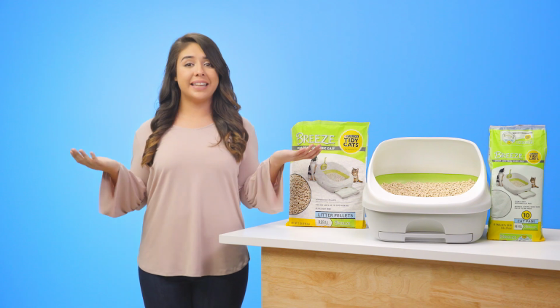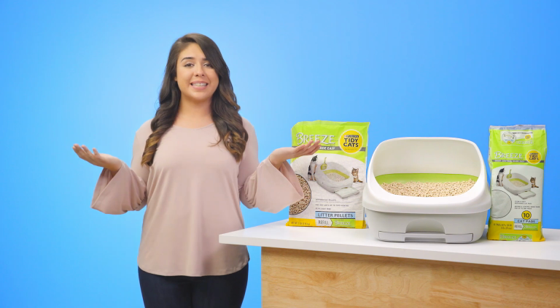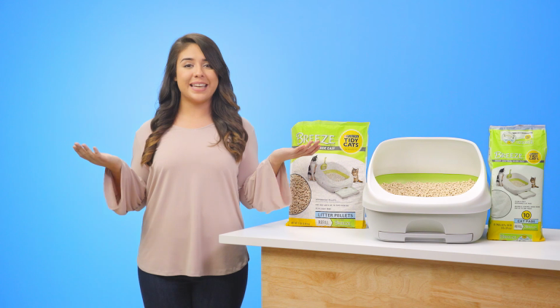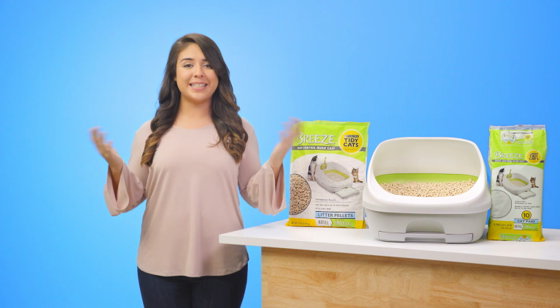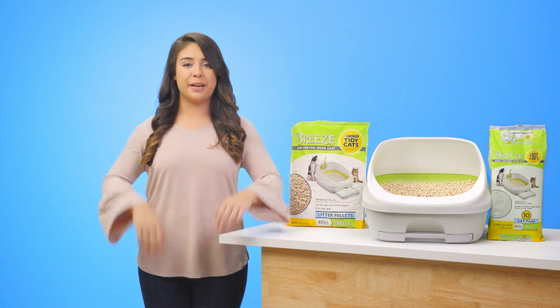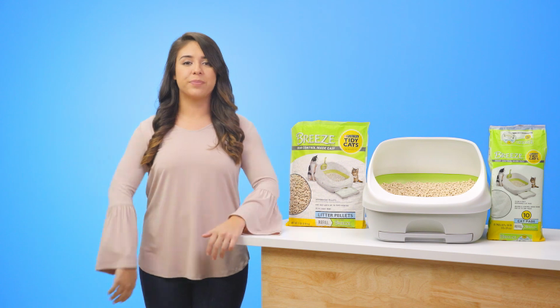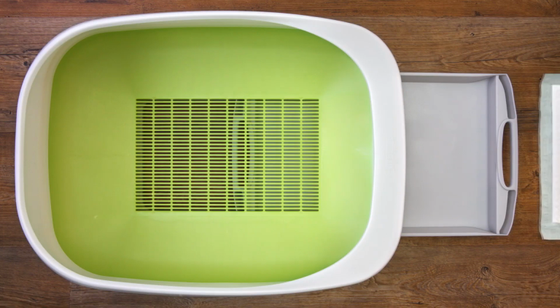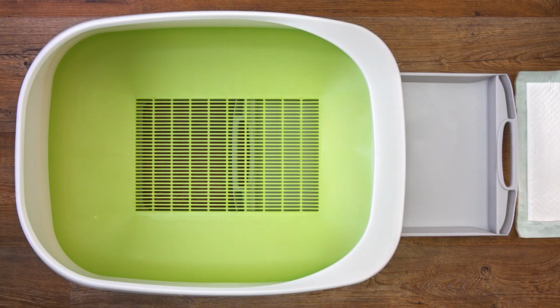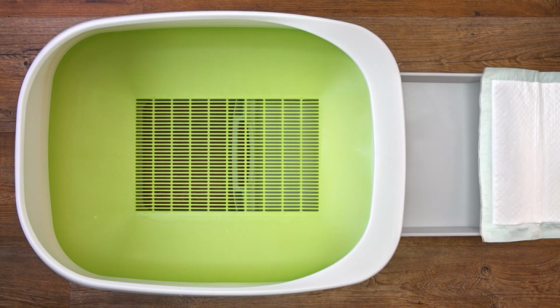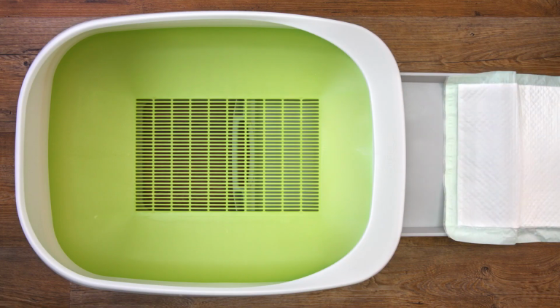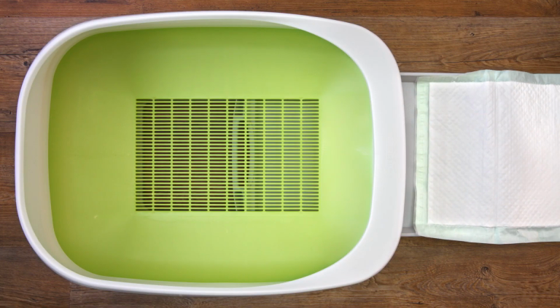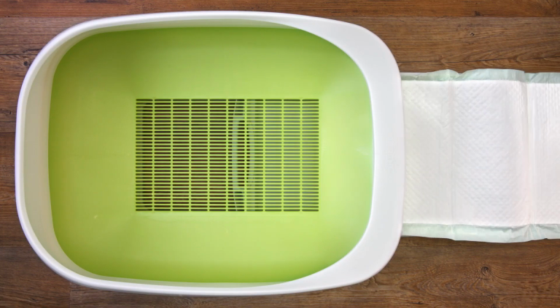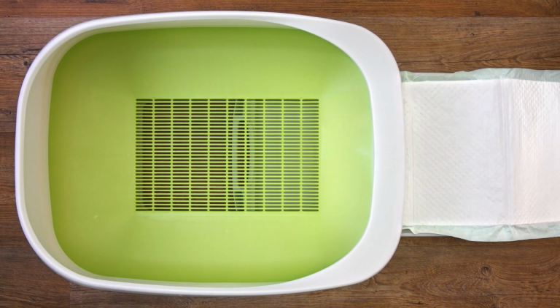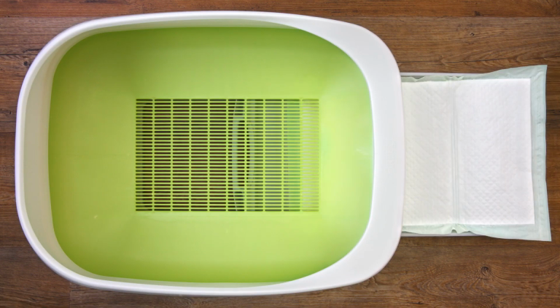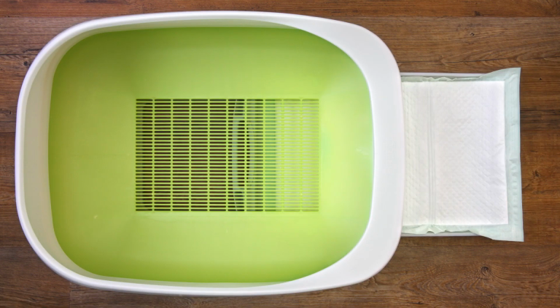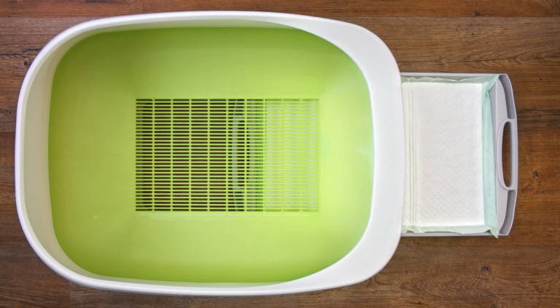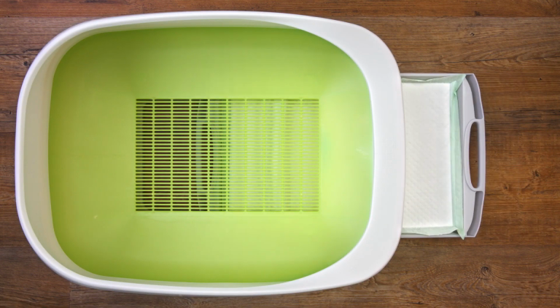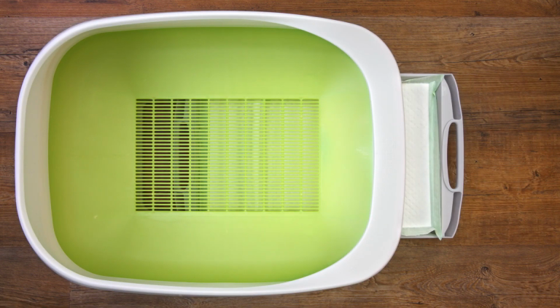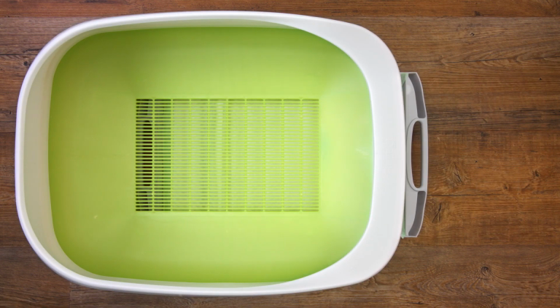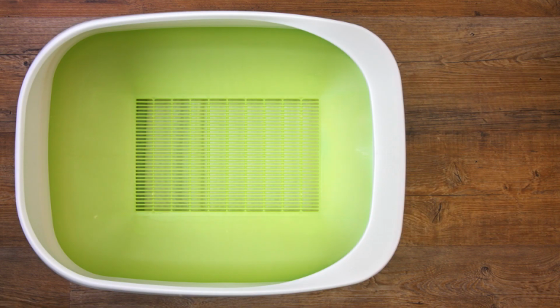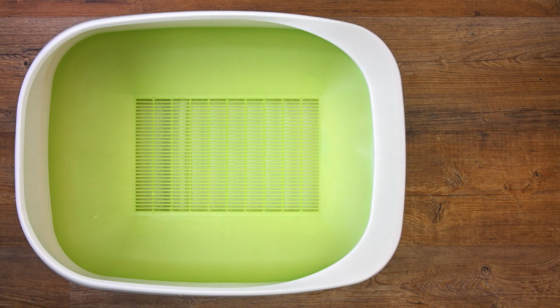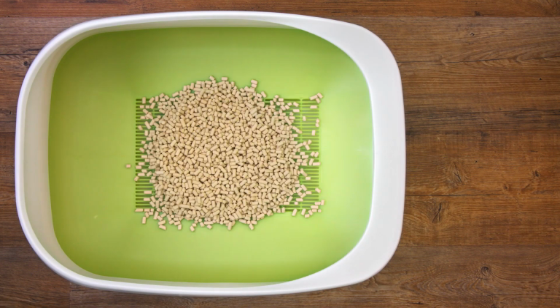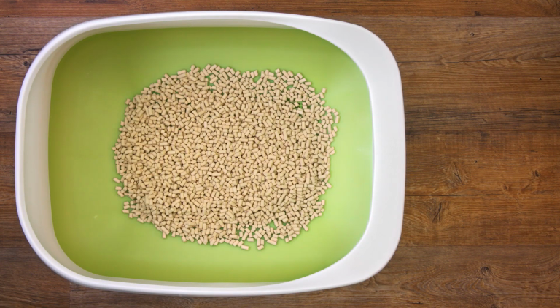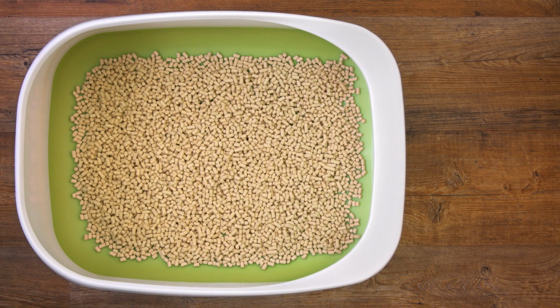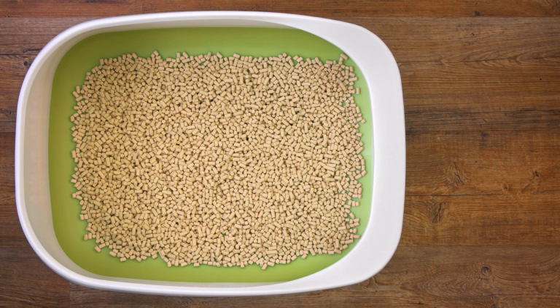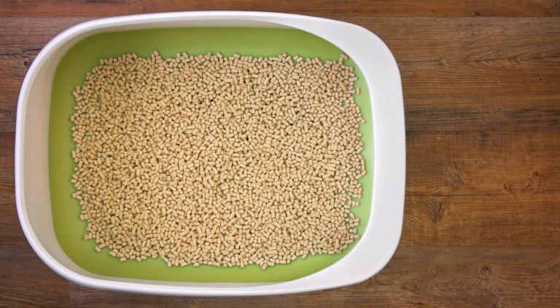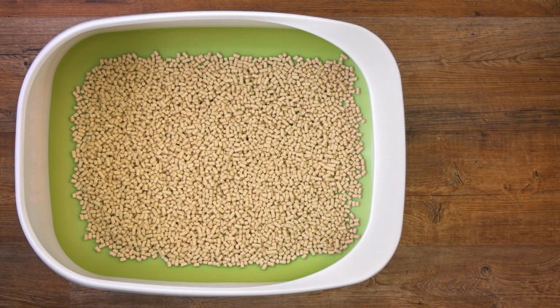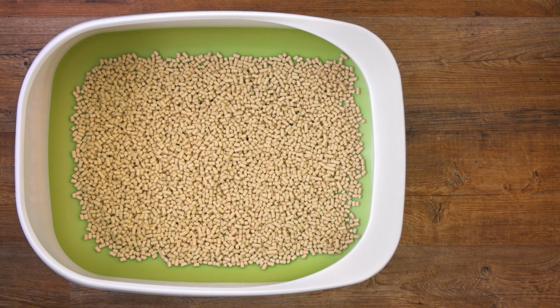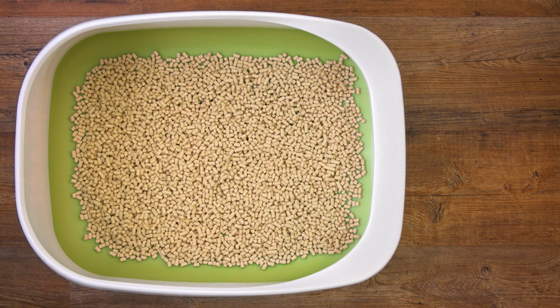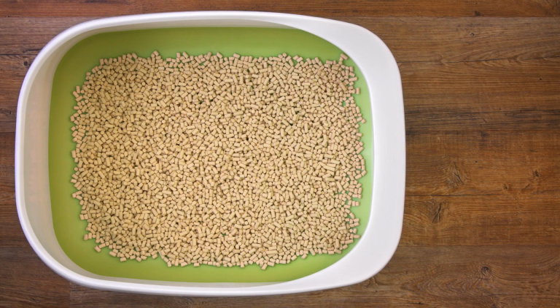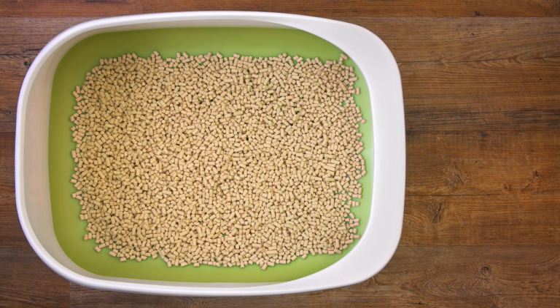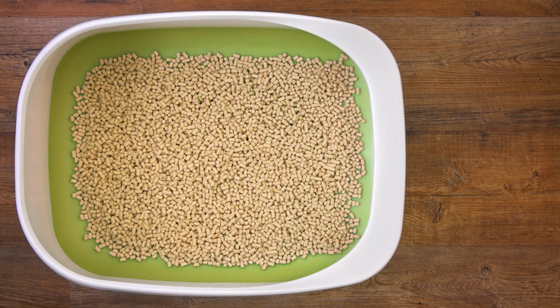Maintenance is easy. Simply change the super absorbent disposable pad weekly and change the pellets monthly.